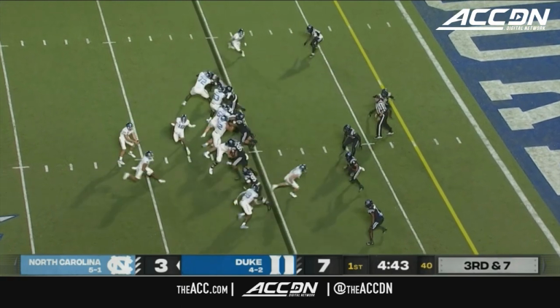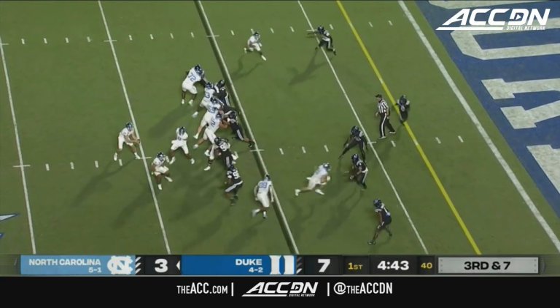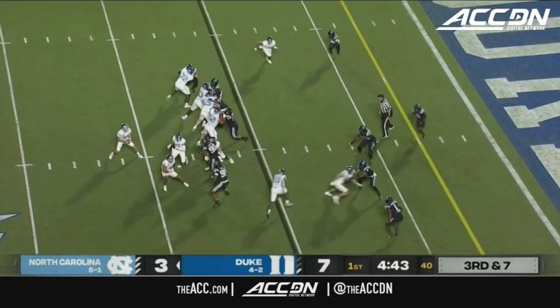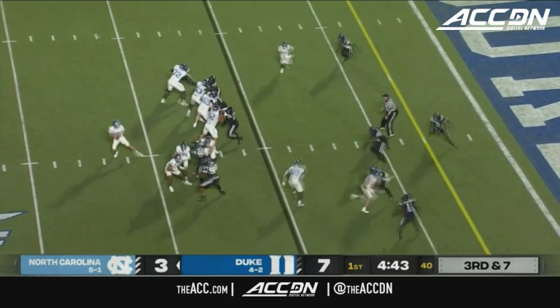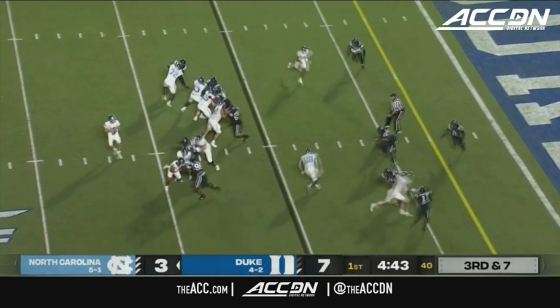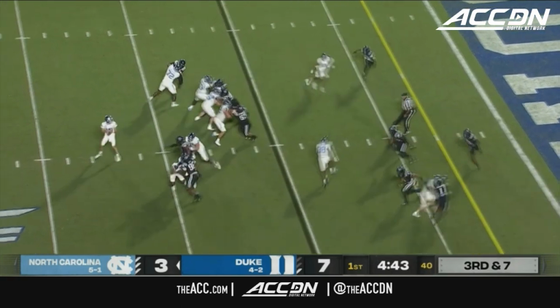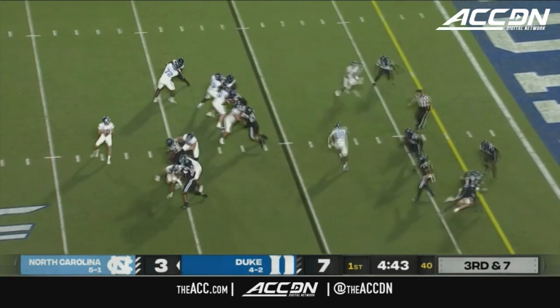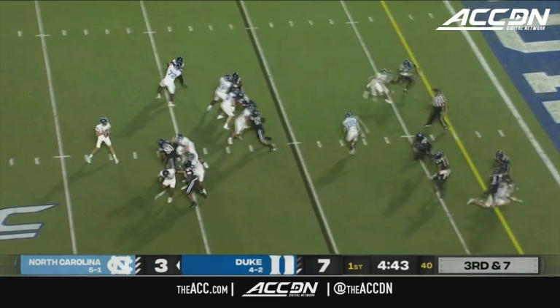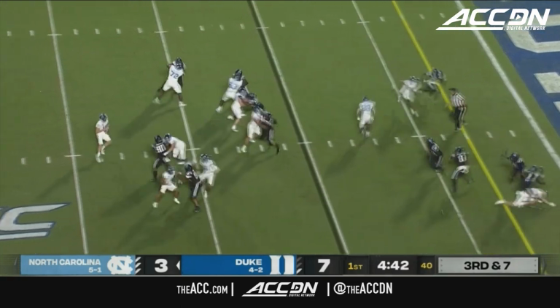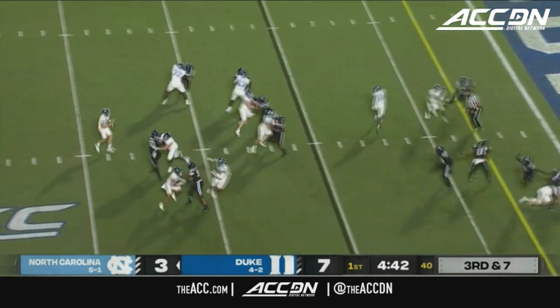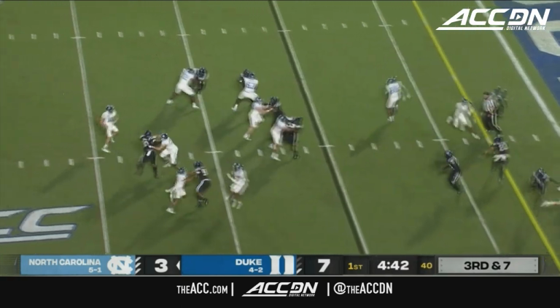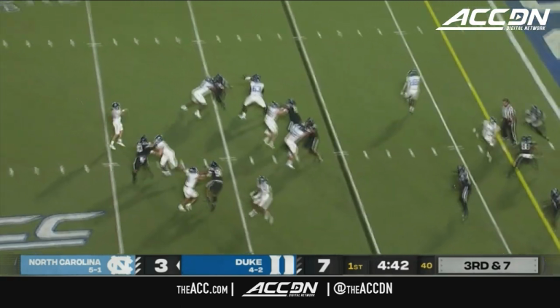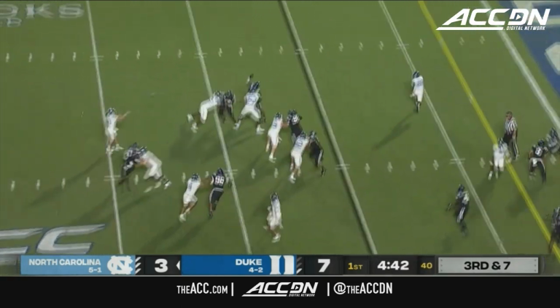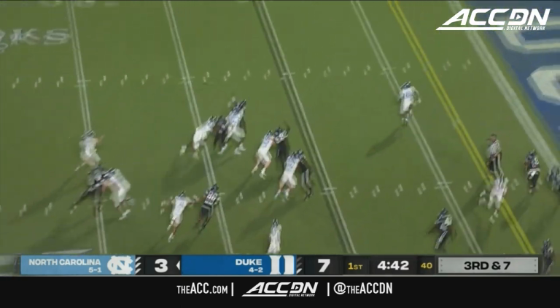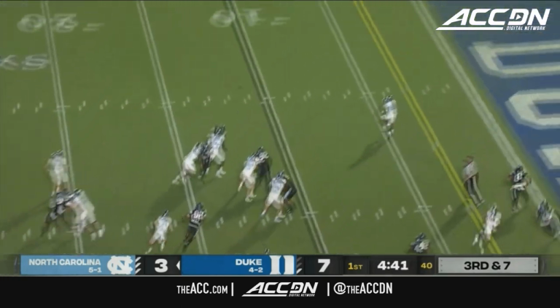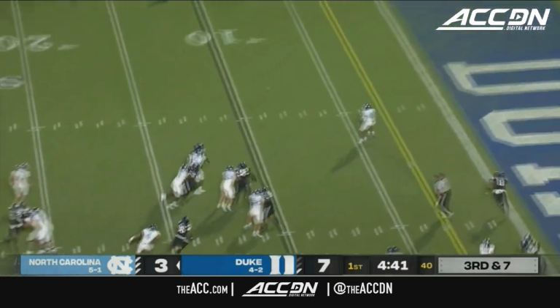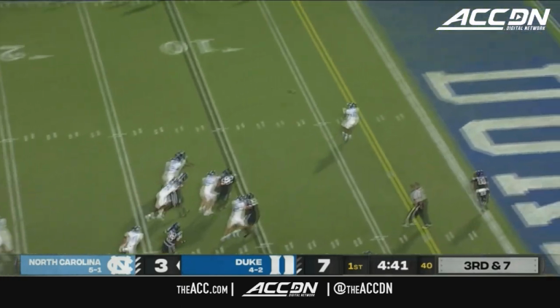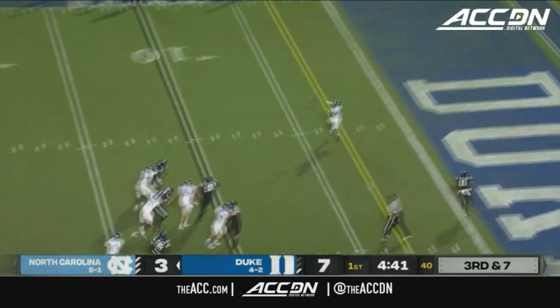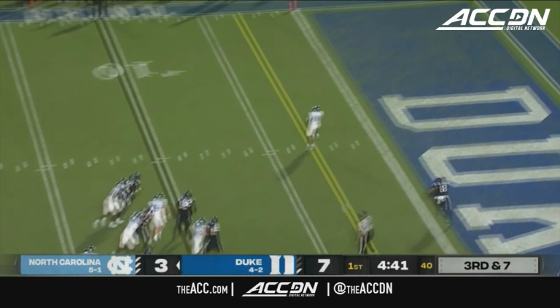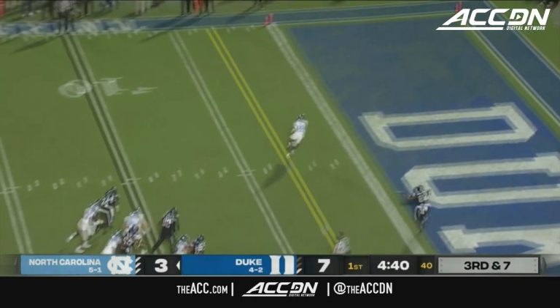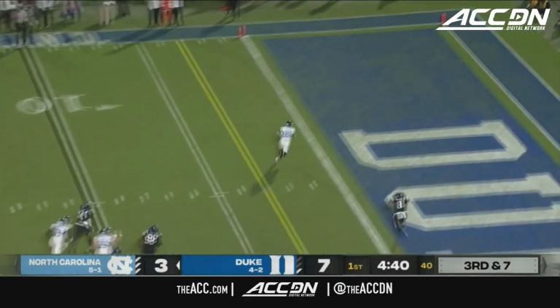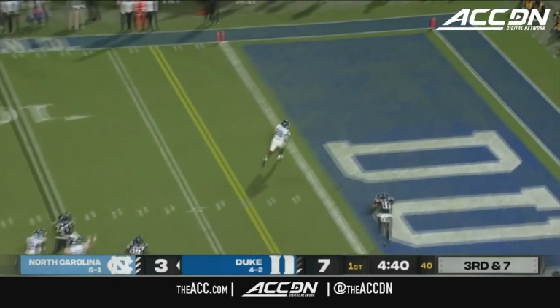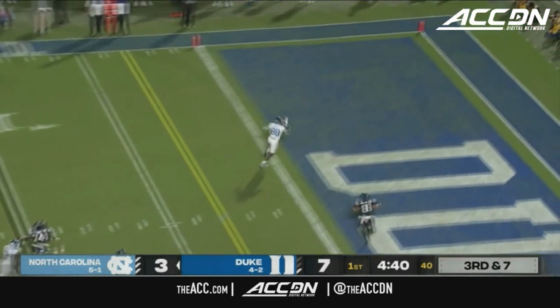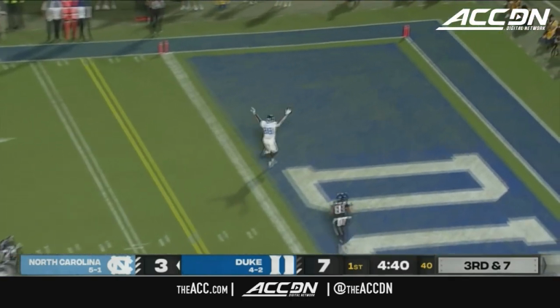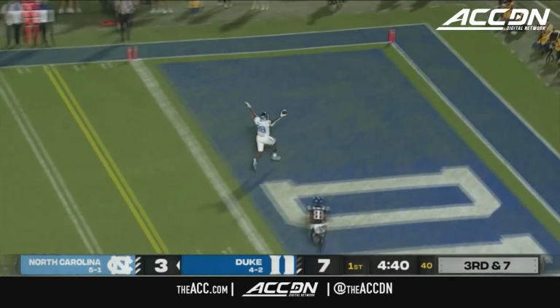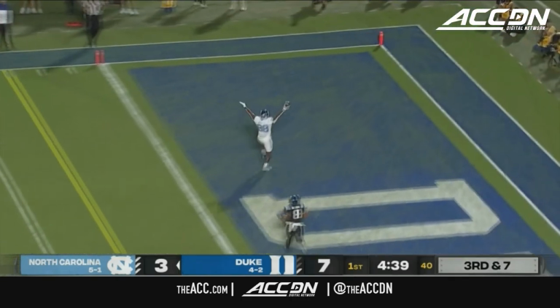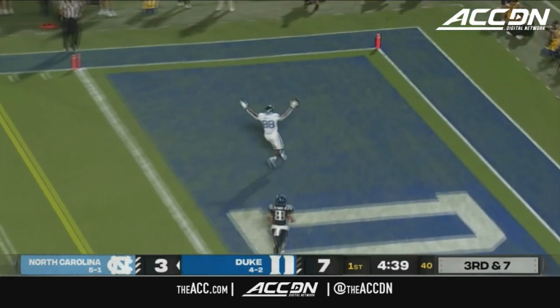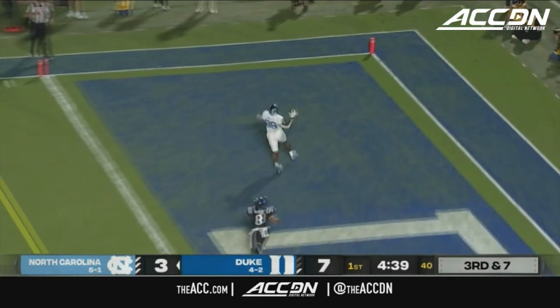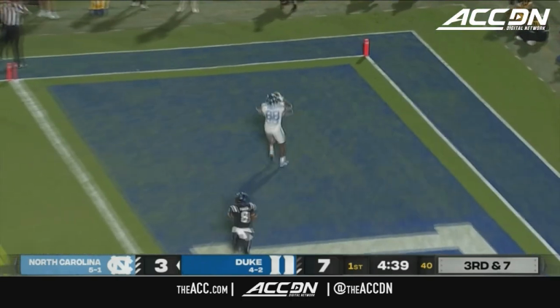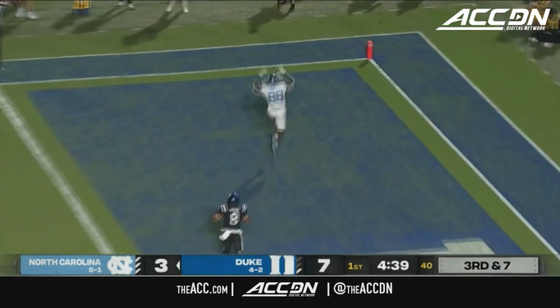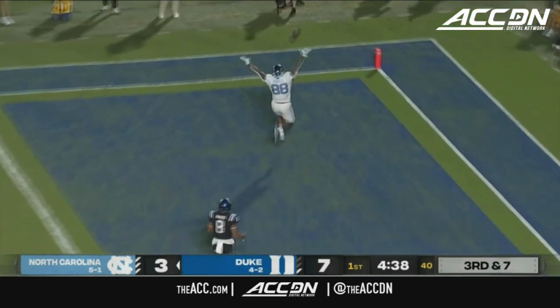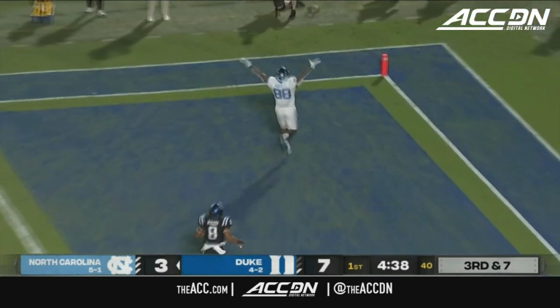Nesbitt in motion, here's May — throwback, Morales — touchdown Carolina.